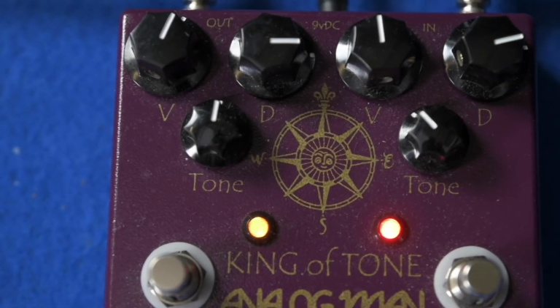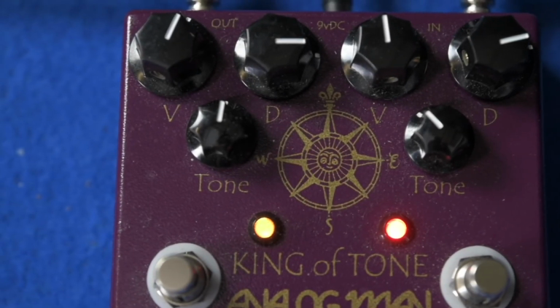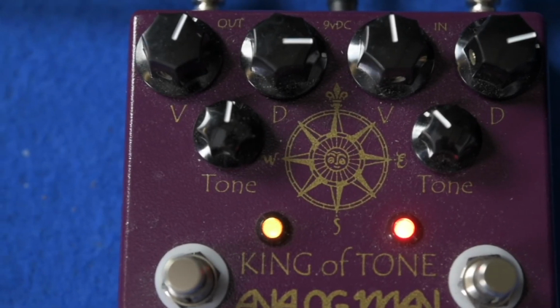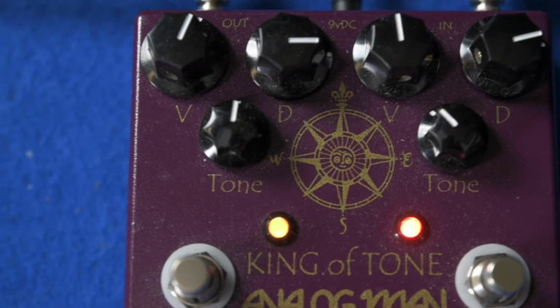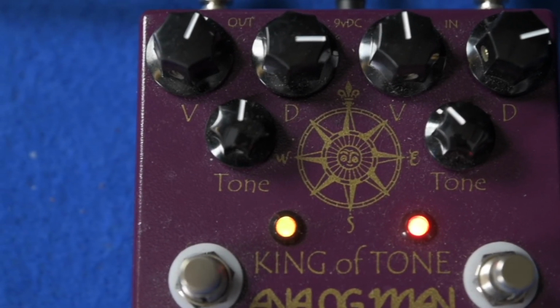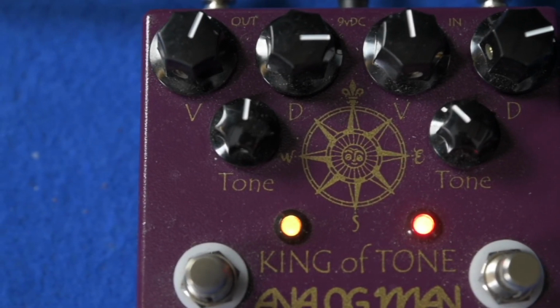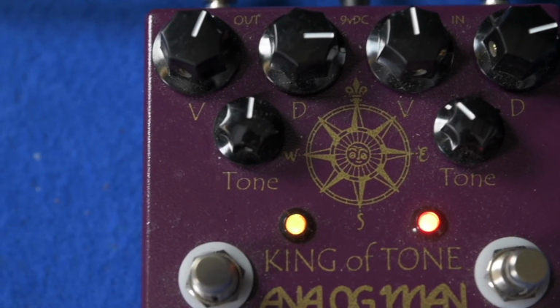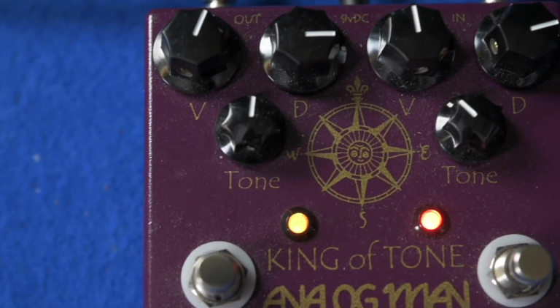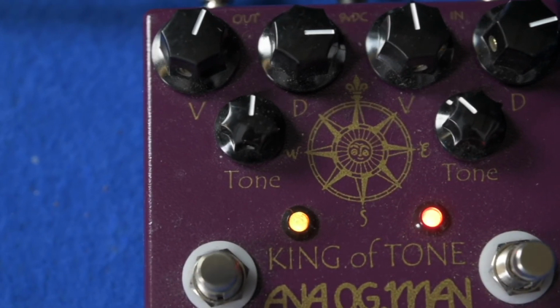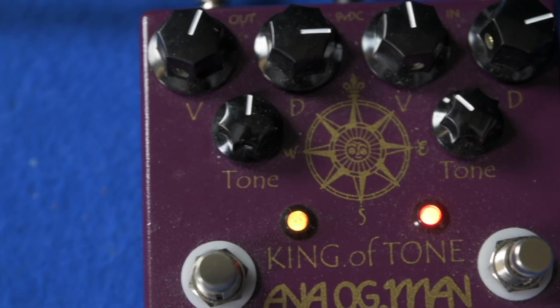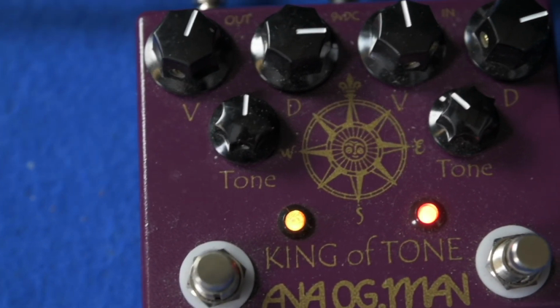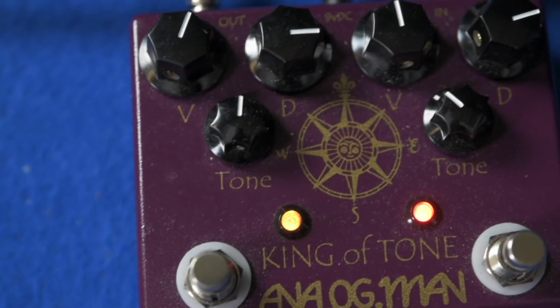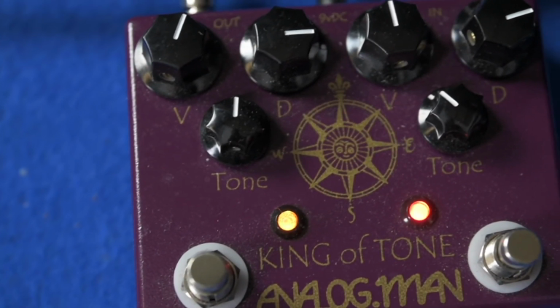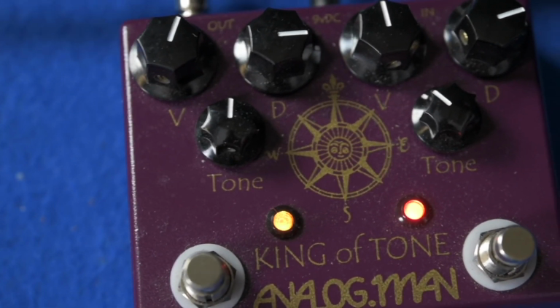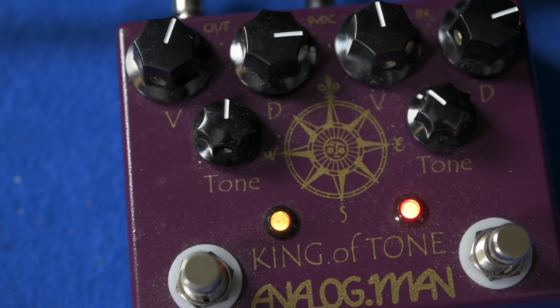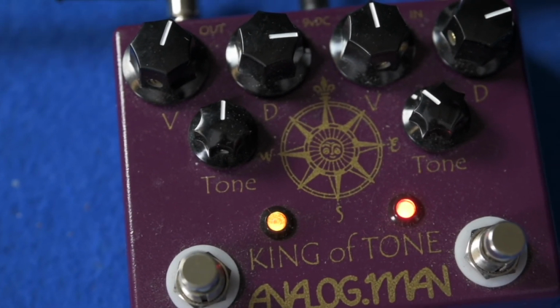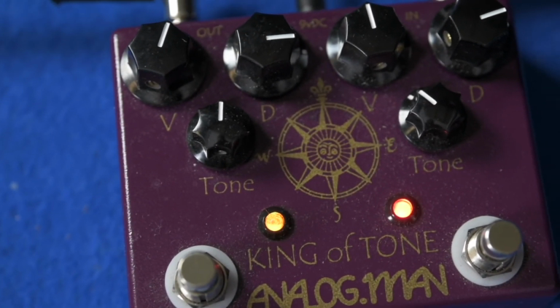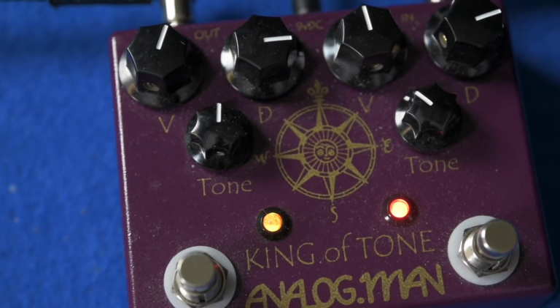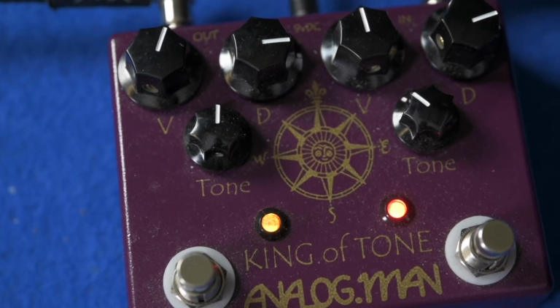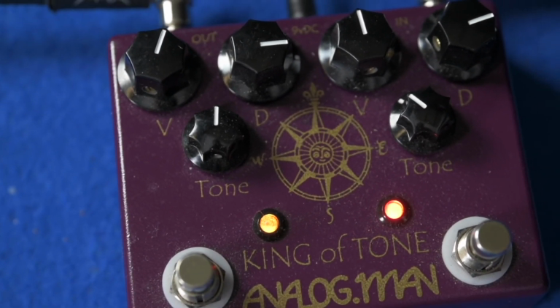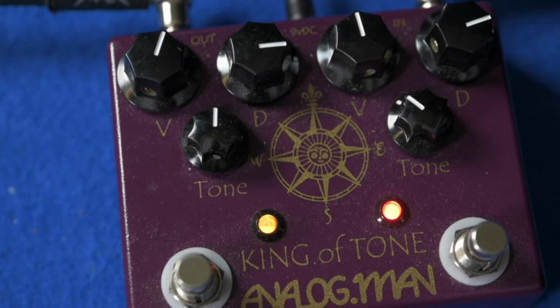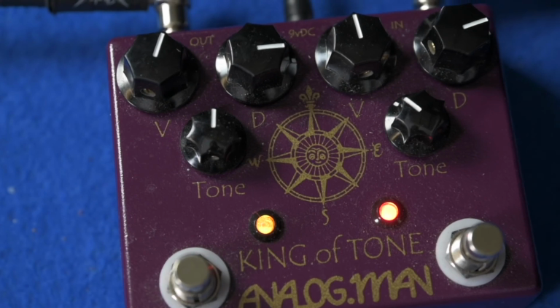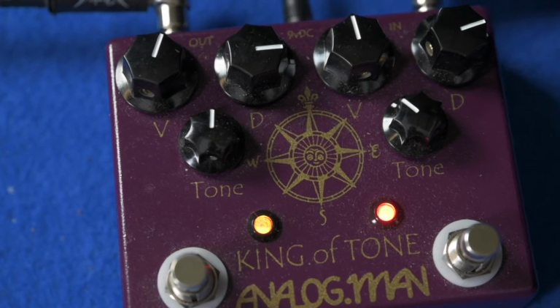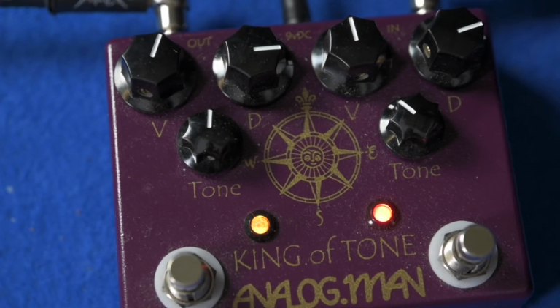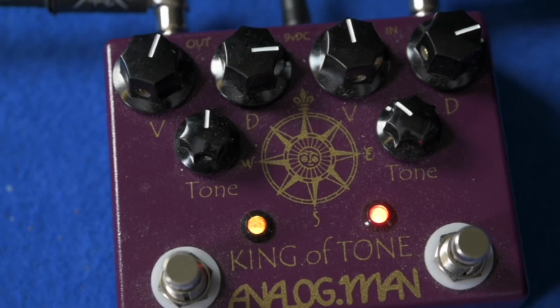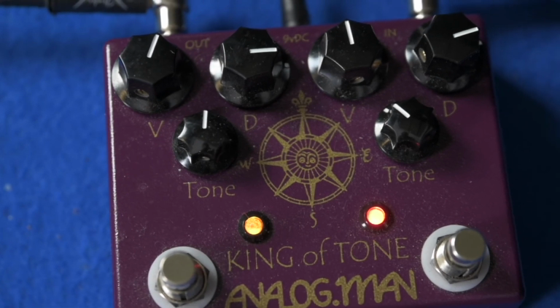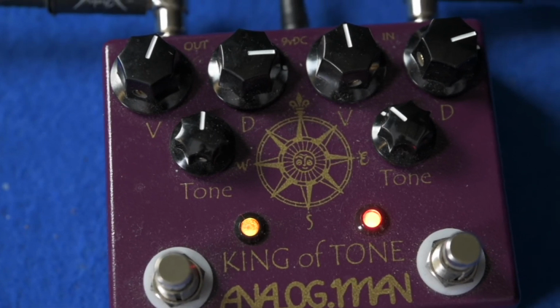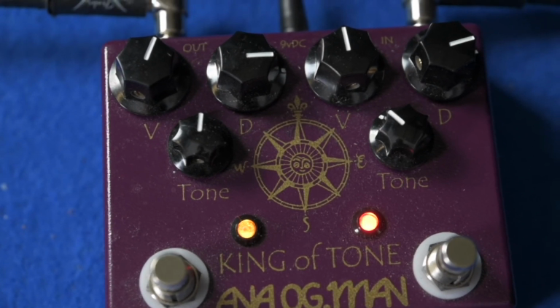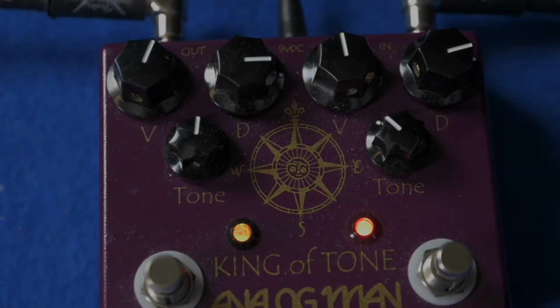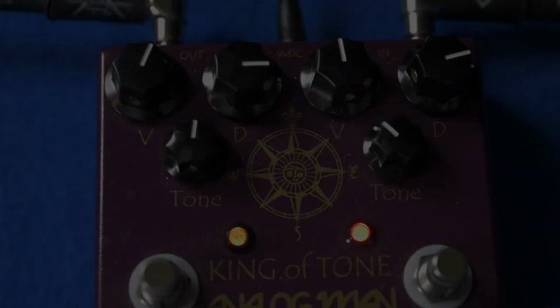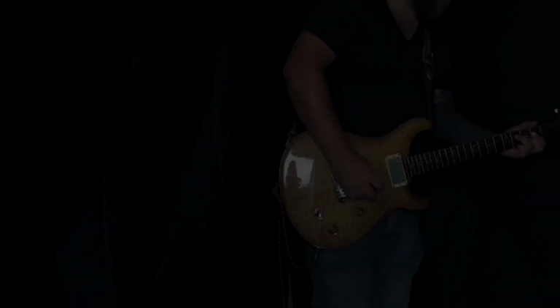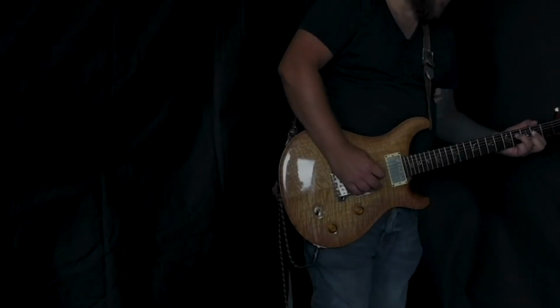With tones like these, it's not hard to see why the waiting list is so long if you want to get one of these new.